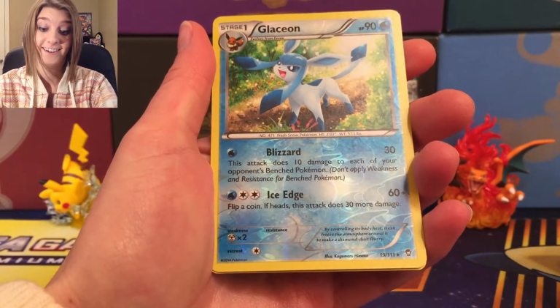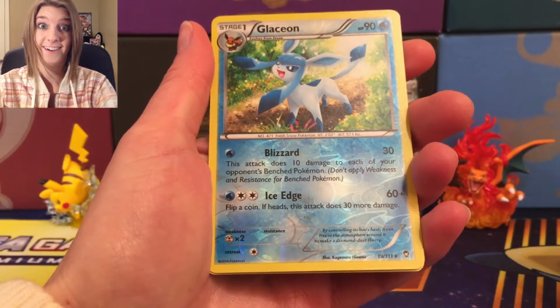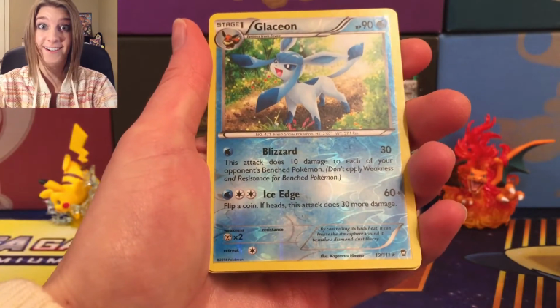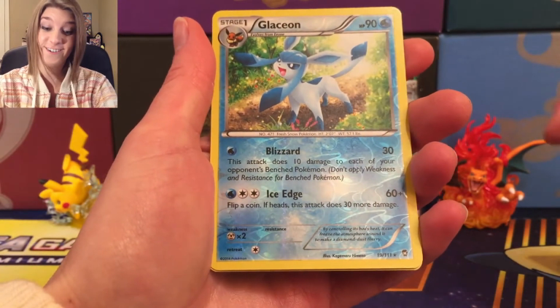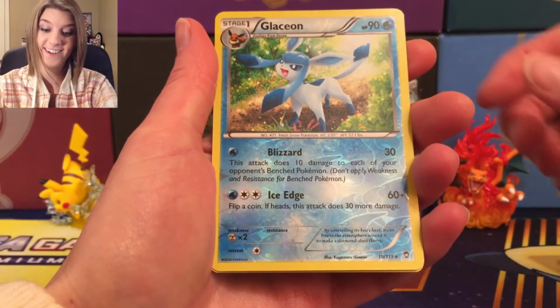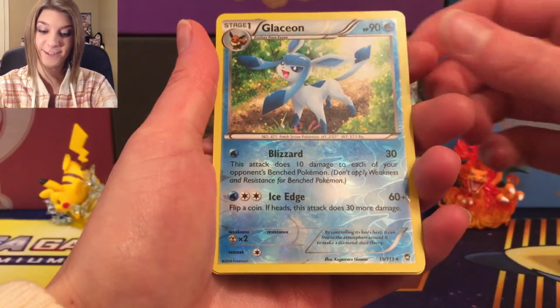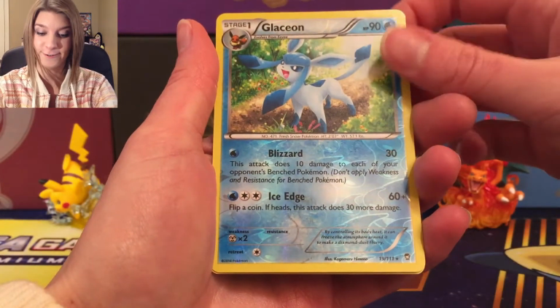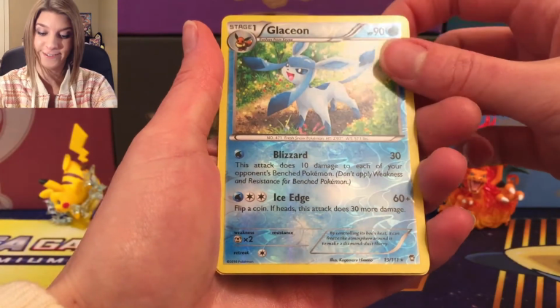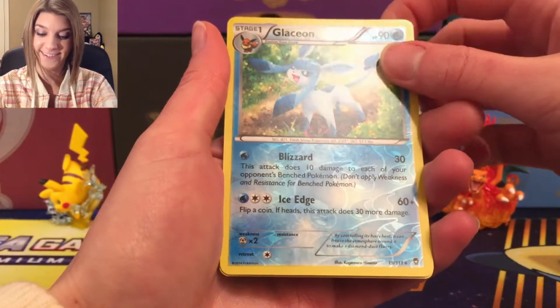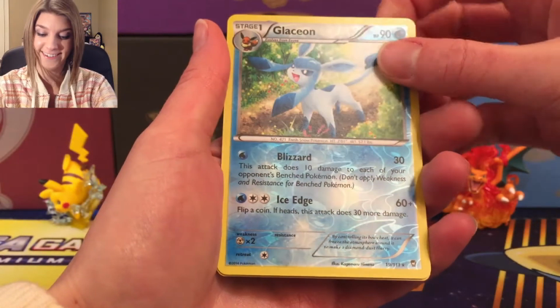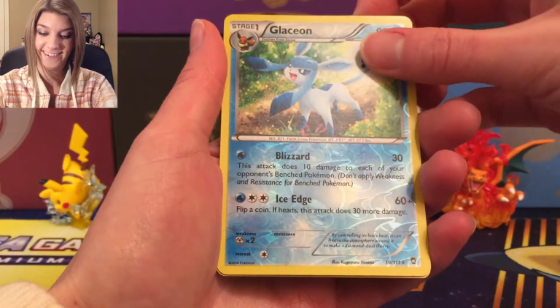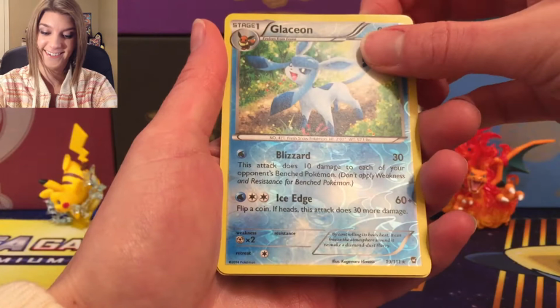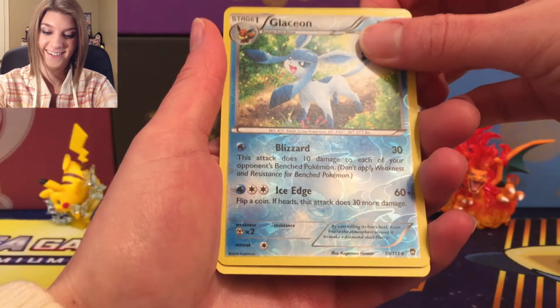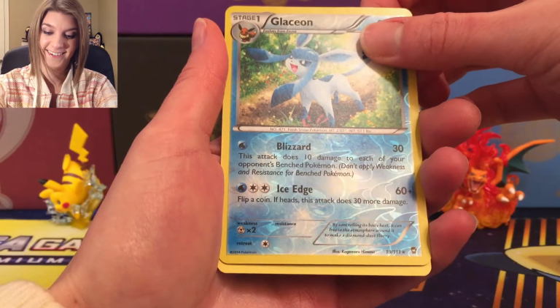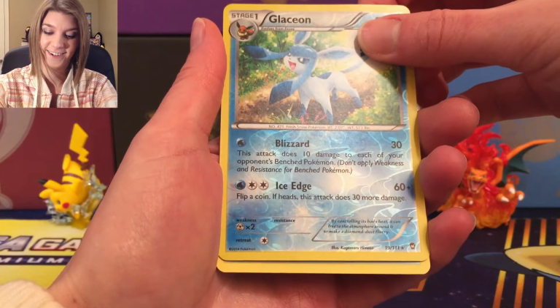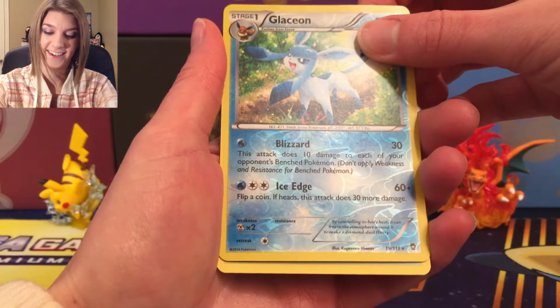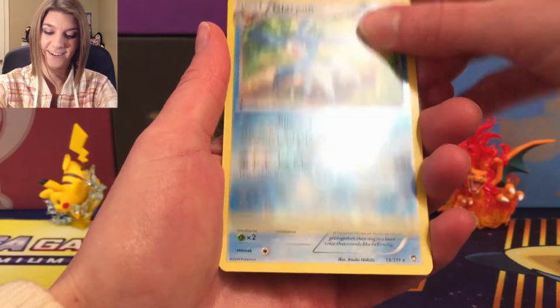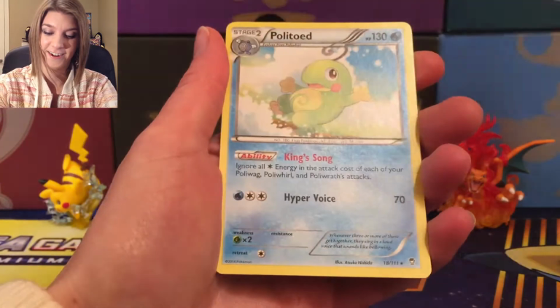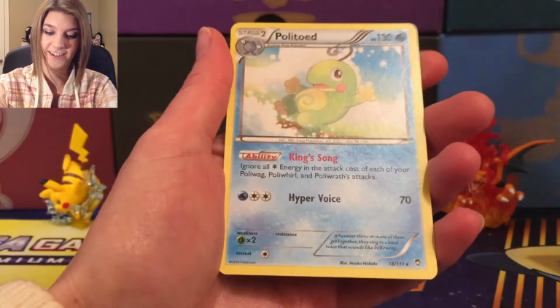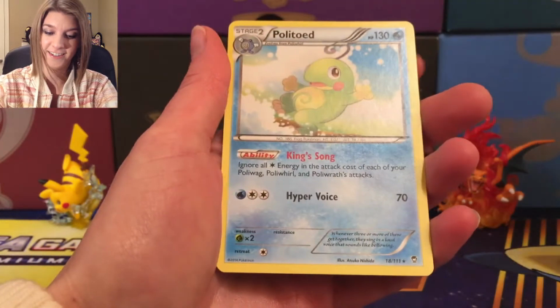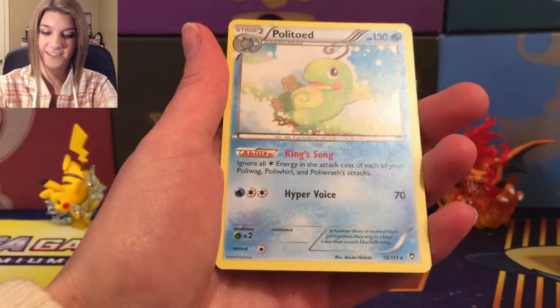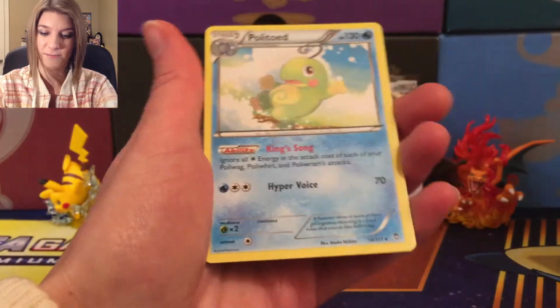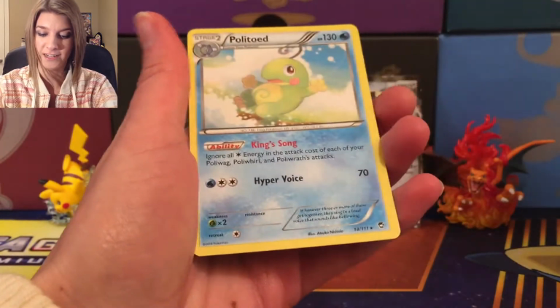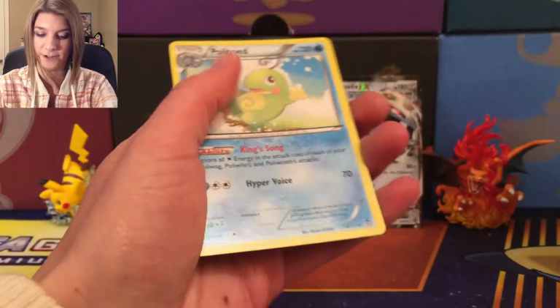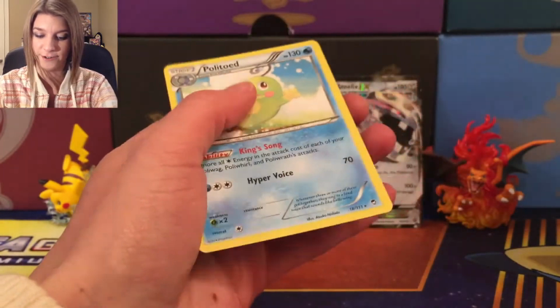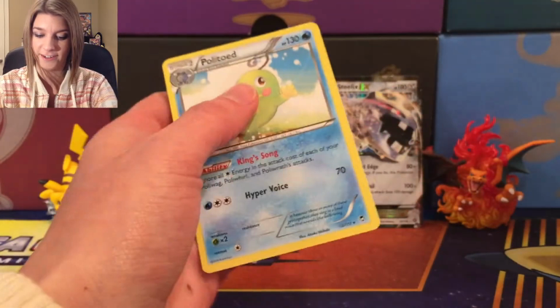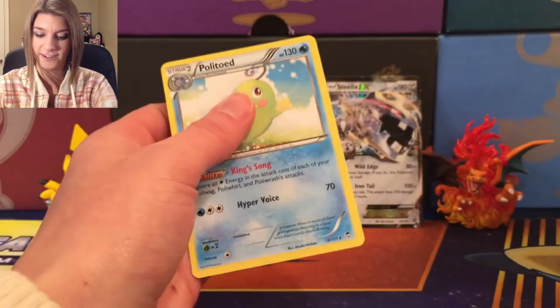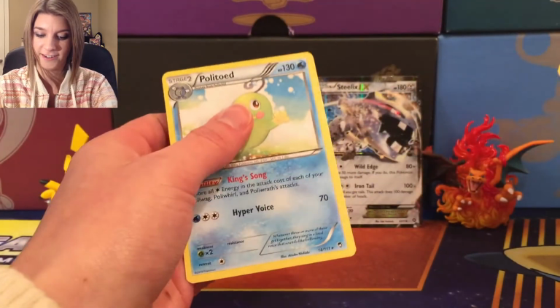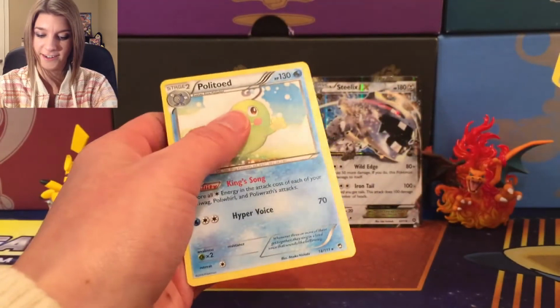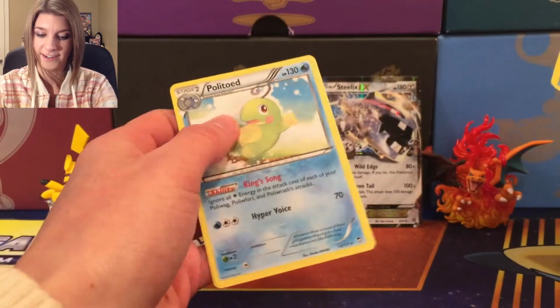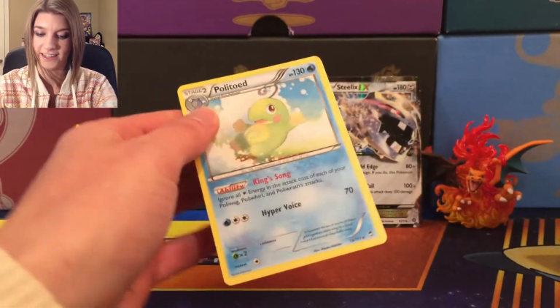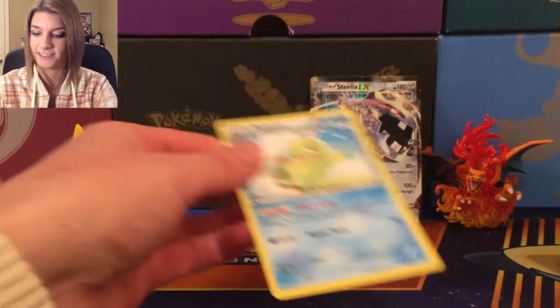Reverse Holo Glaceon — oh, that's cool! And our rare is a Politoad — nice.